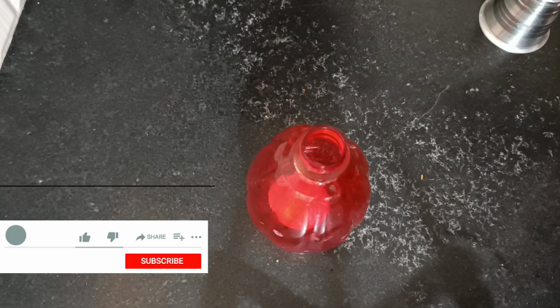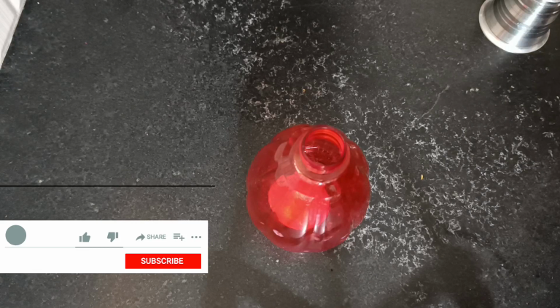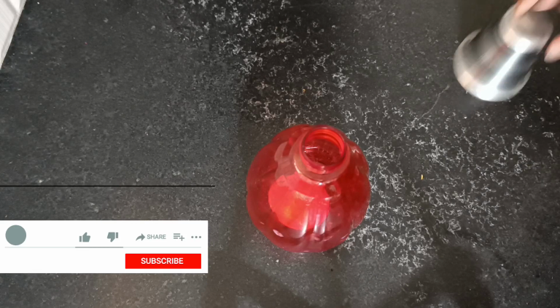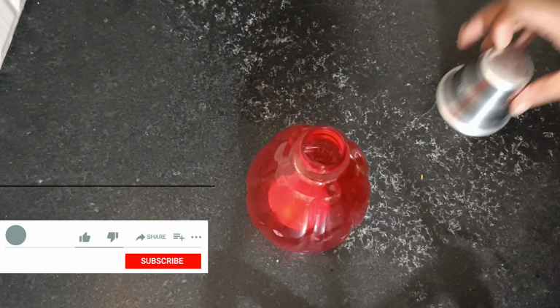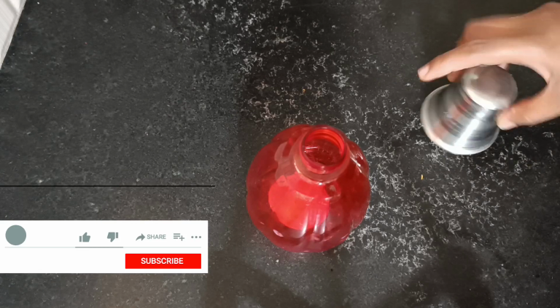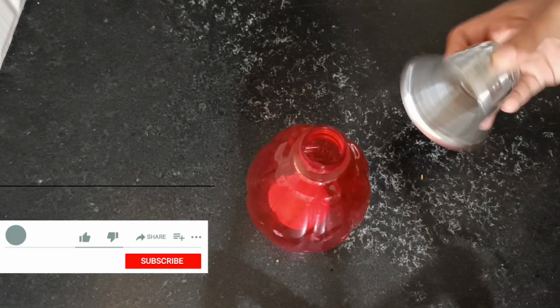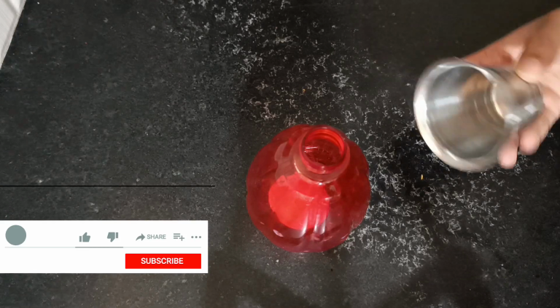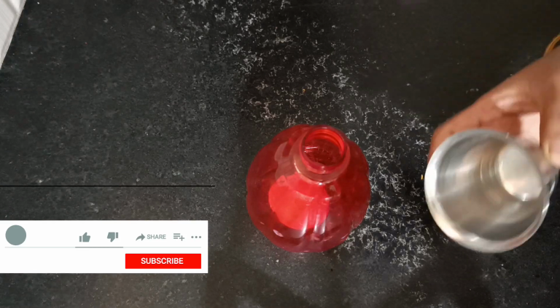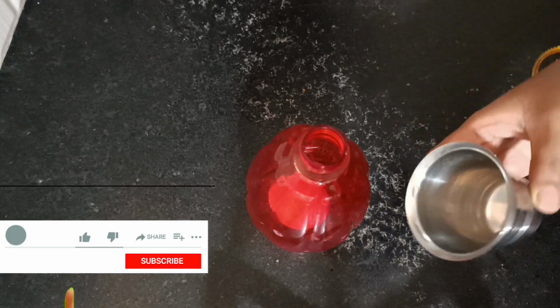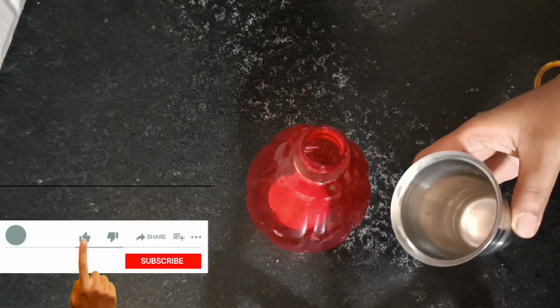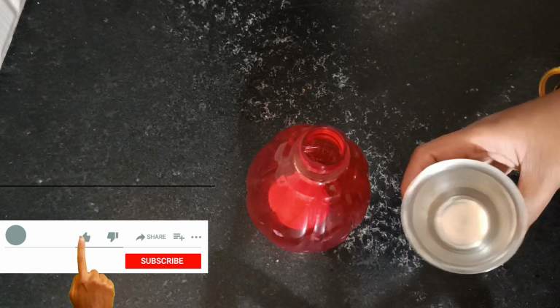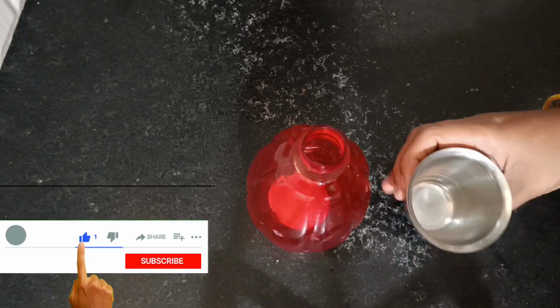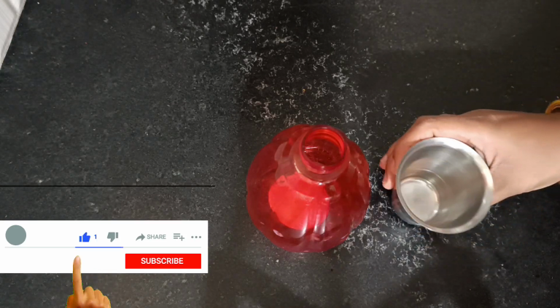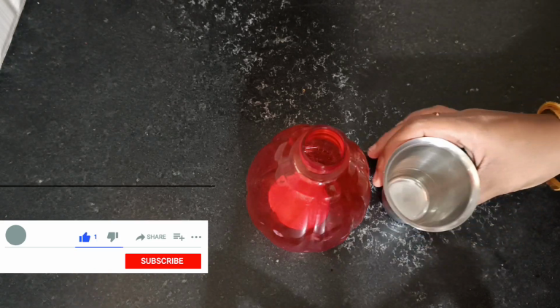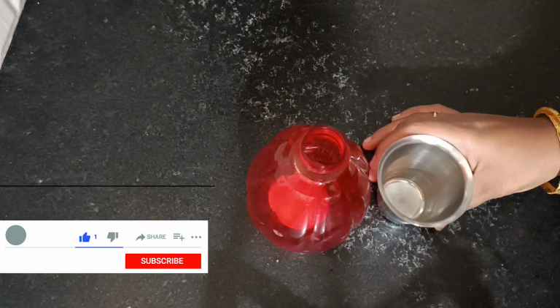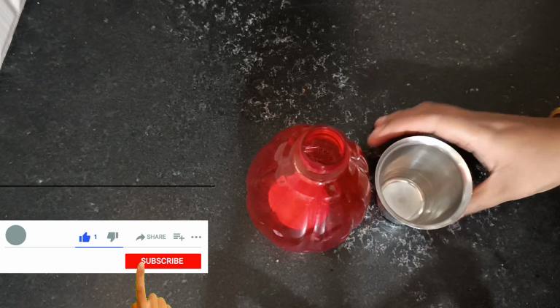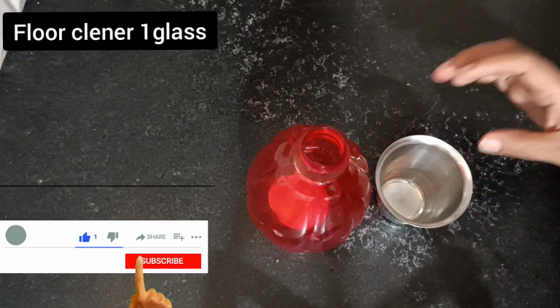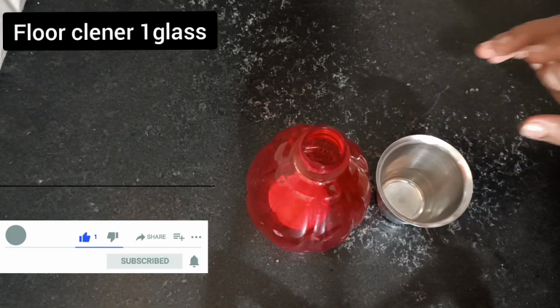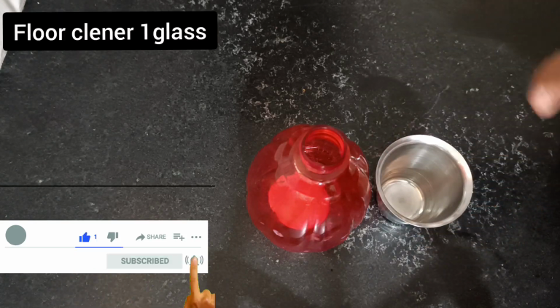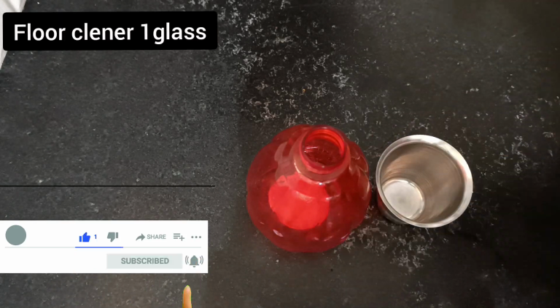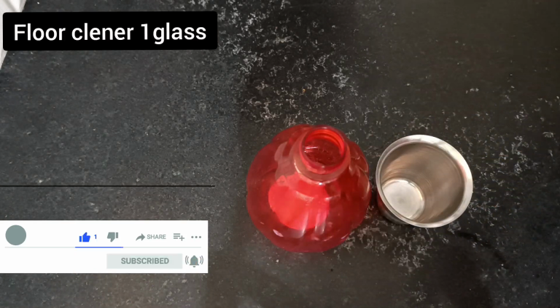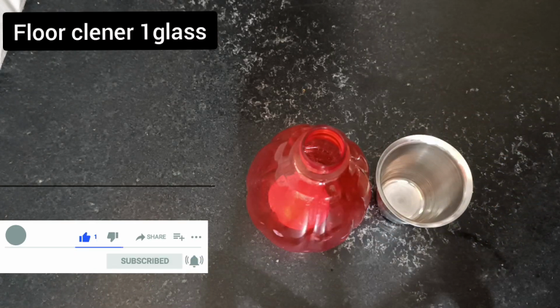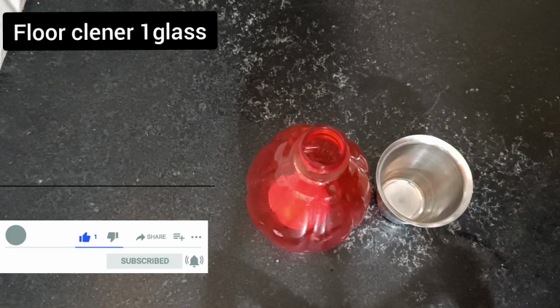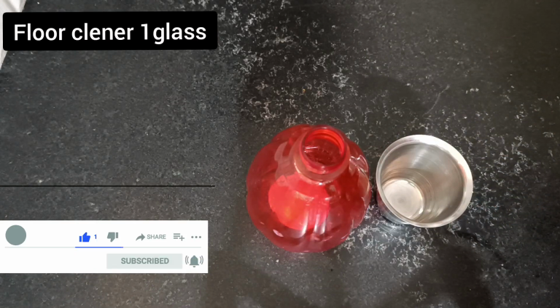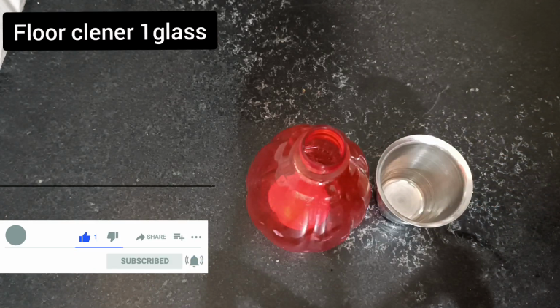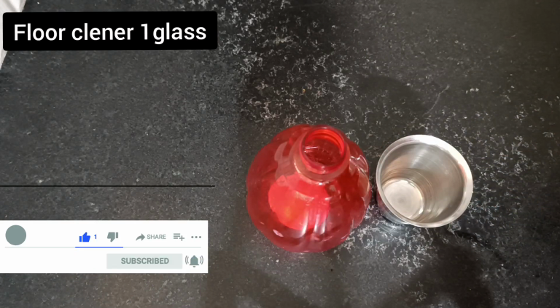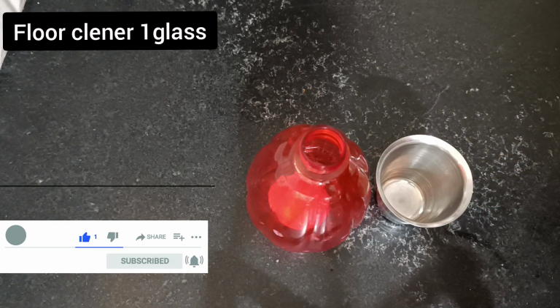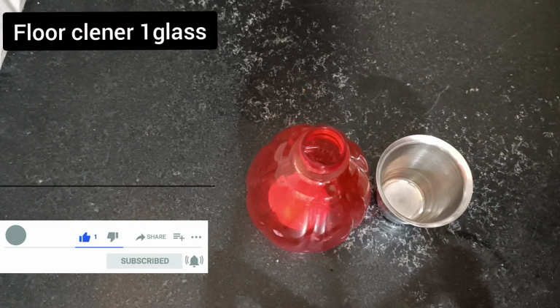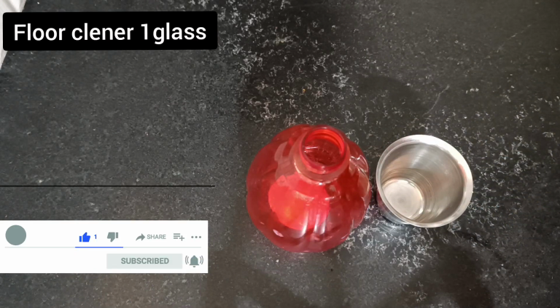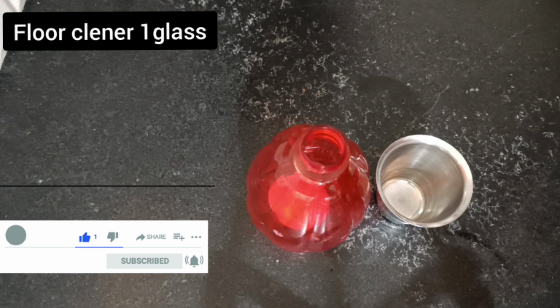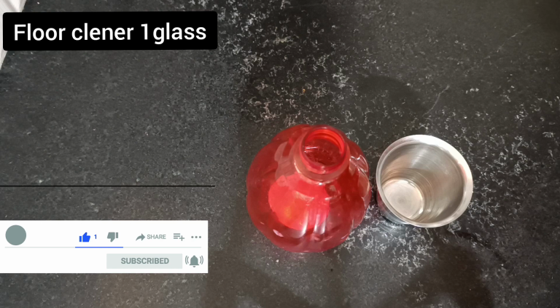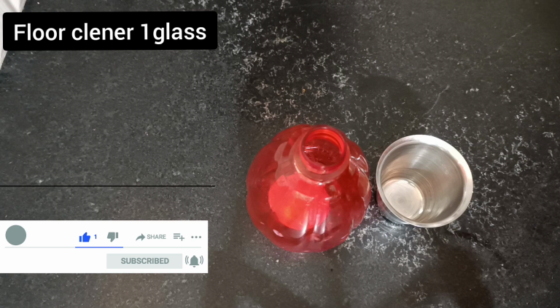Hello everyone, welcome back to Ashesh Nvanshika Cooking and Tips. I want to share some useful tips on how to clean.